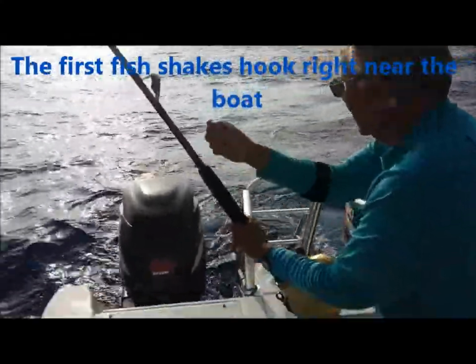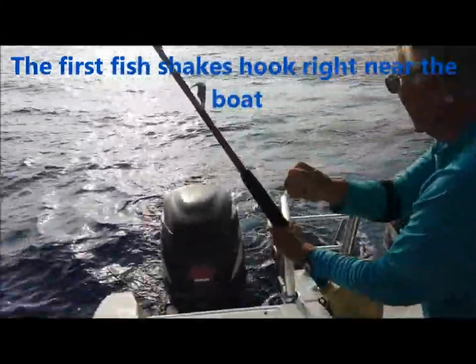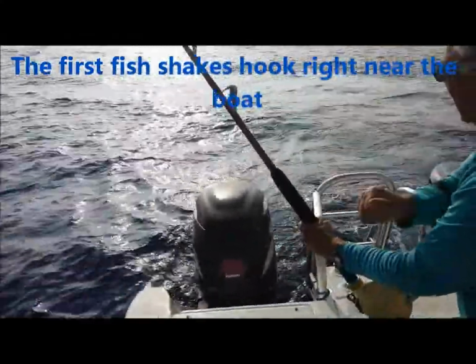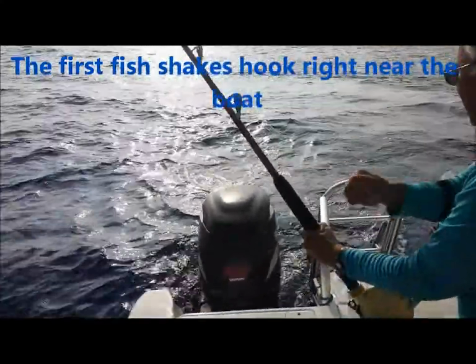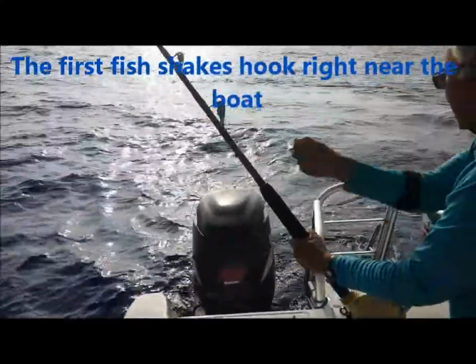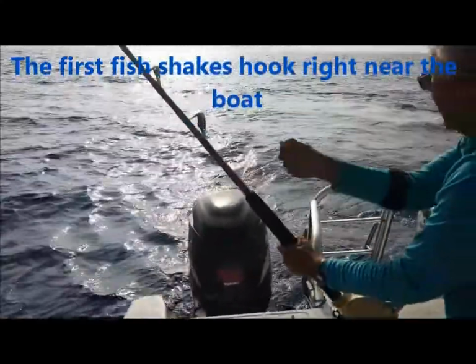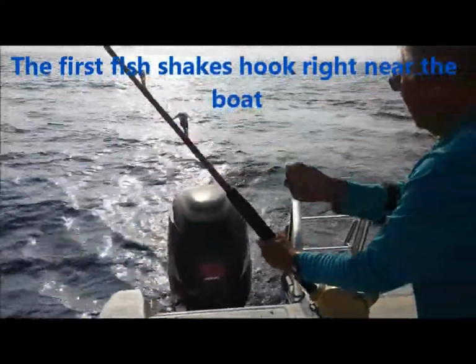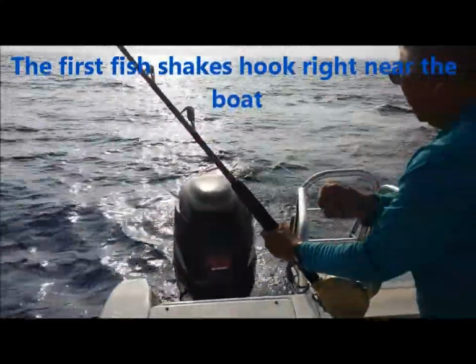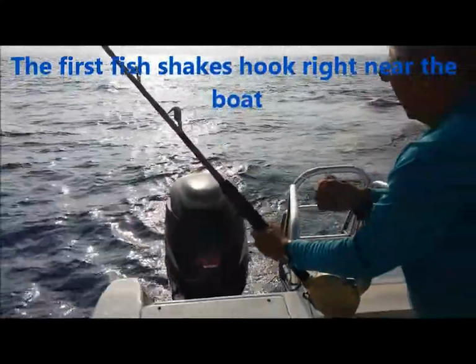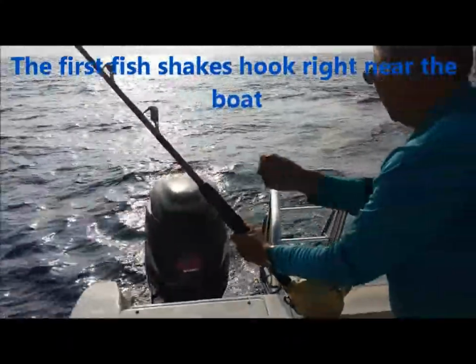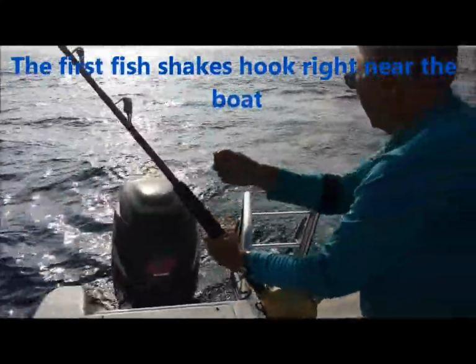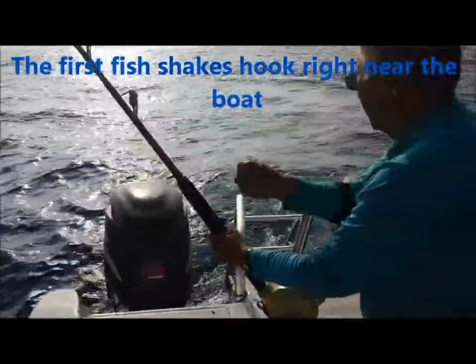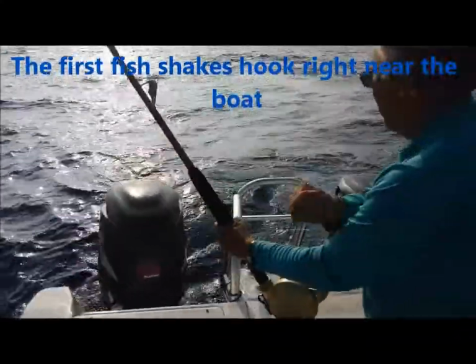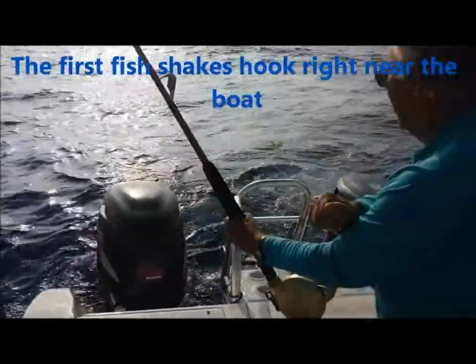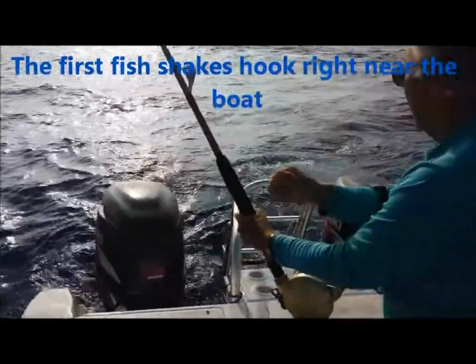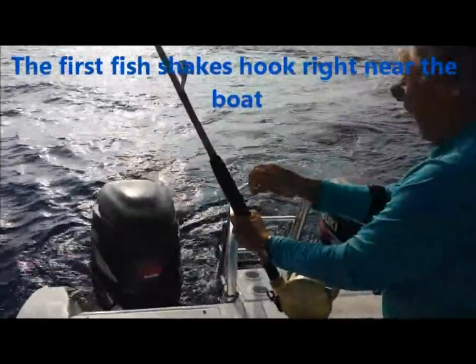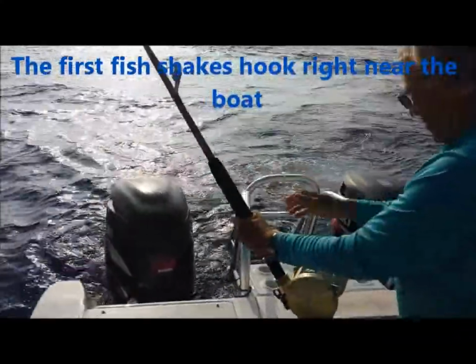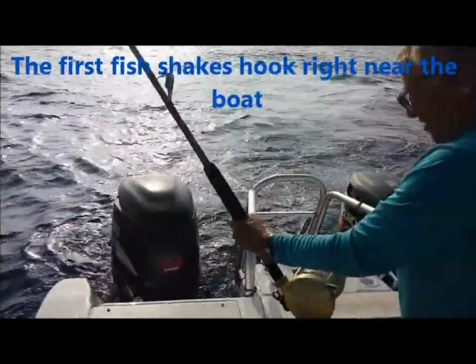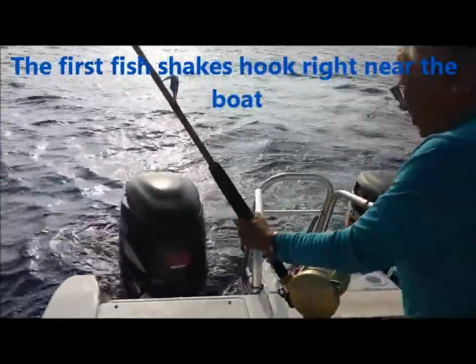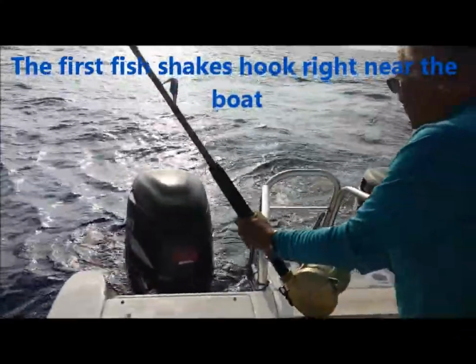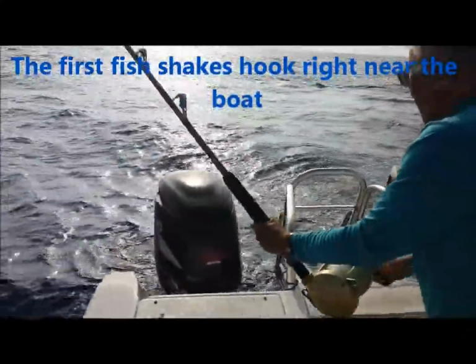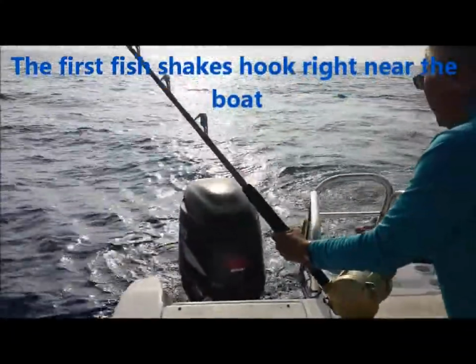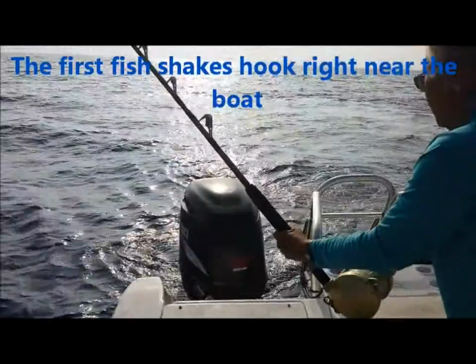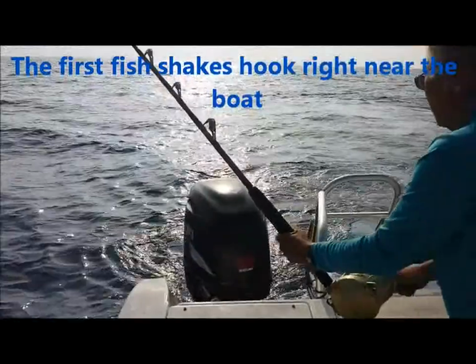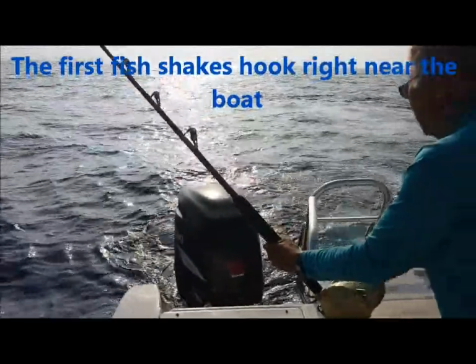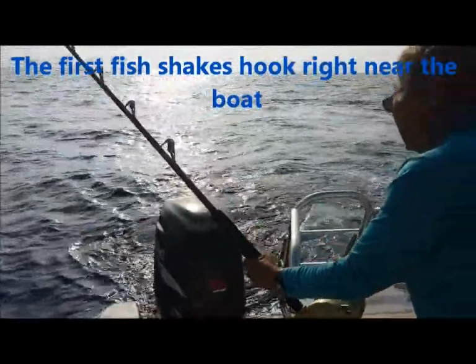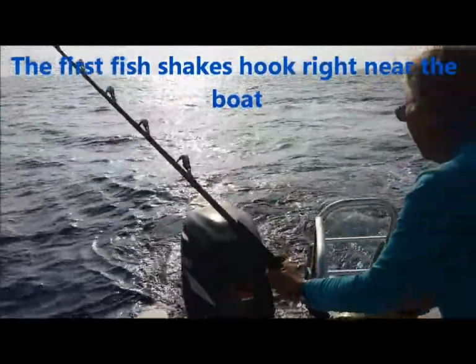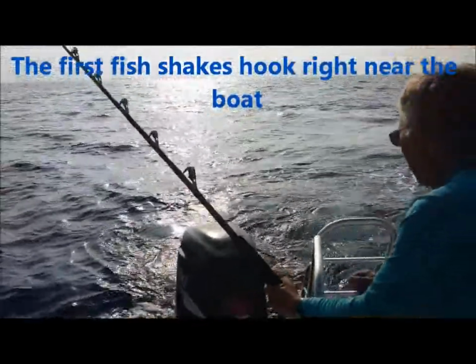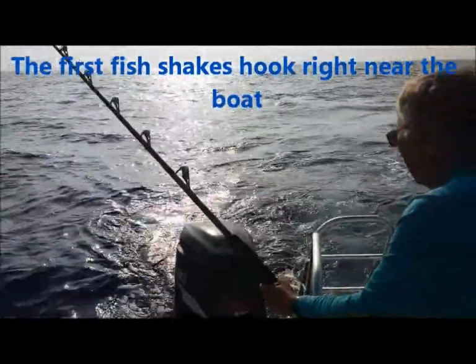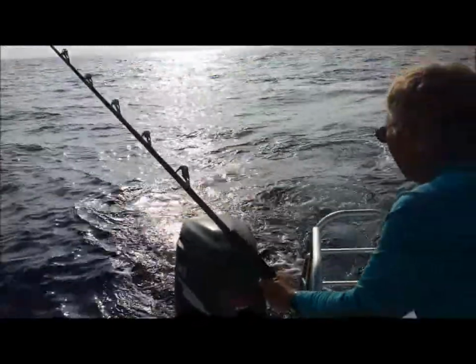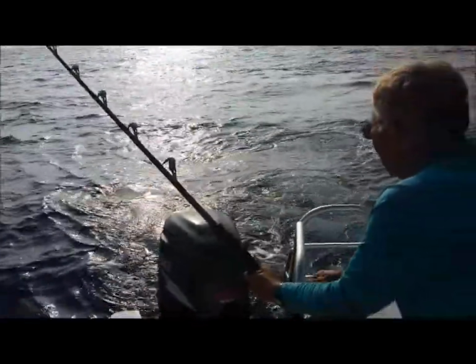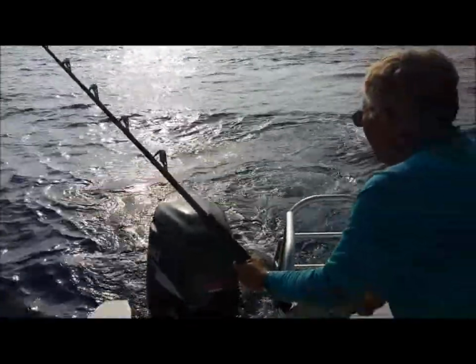I don't know, you're holding the pole. I guess he is. I think he's off. You might have come in.